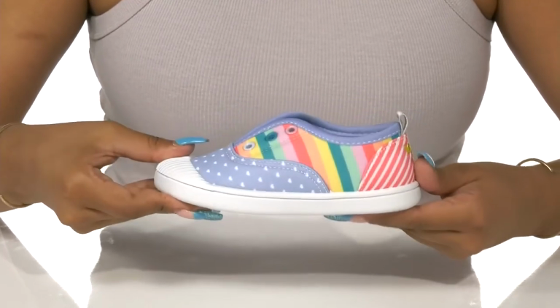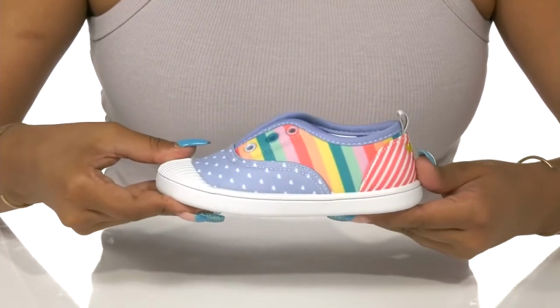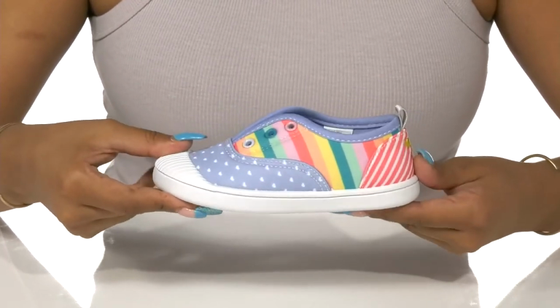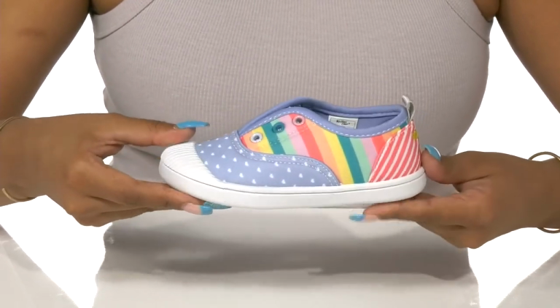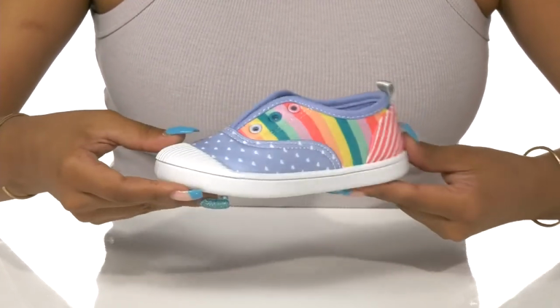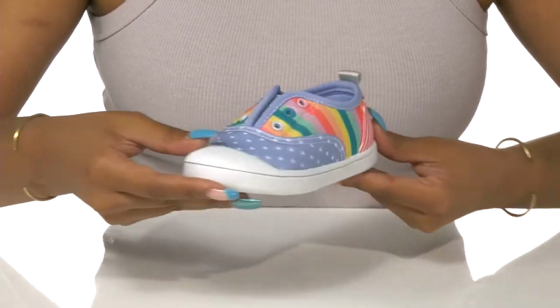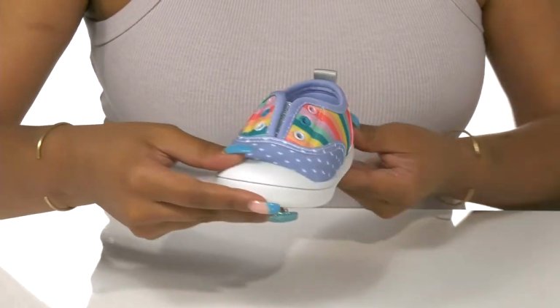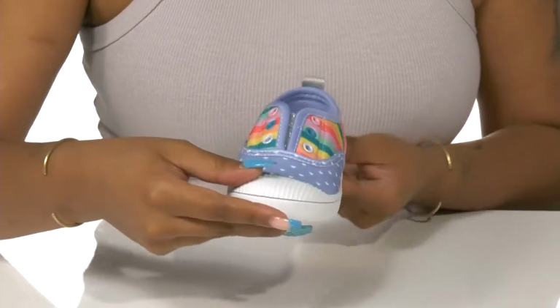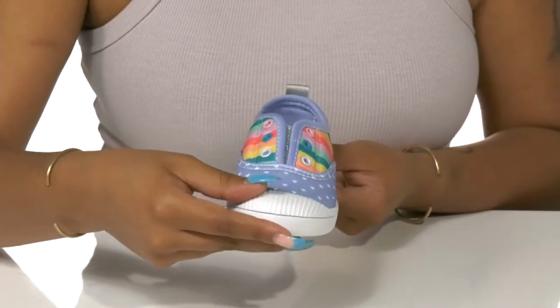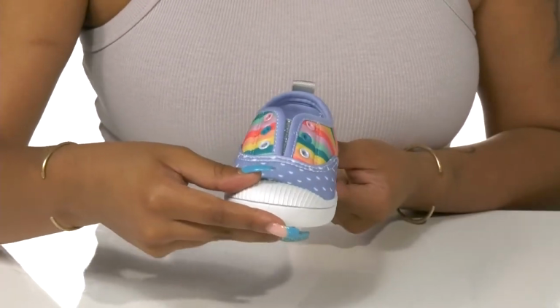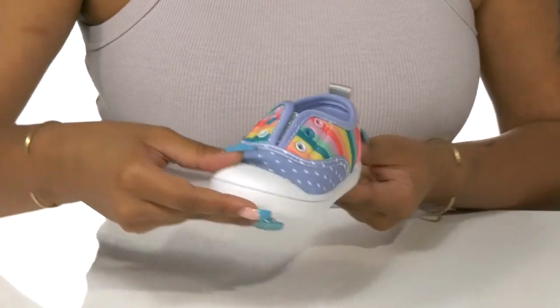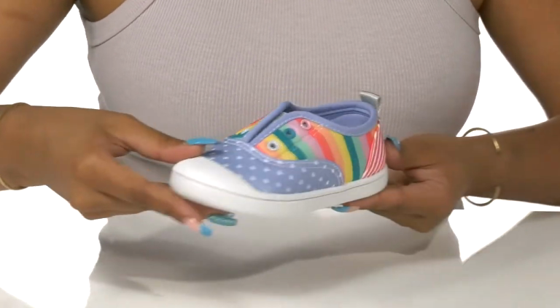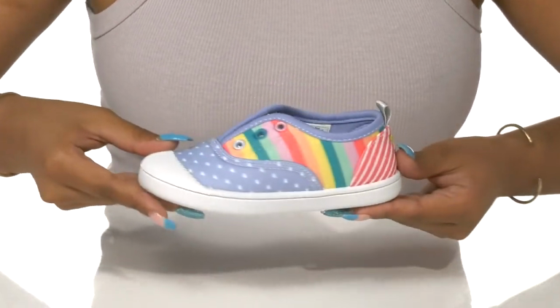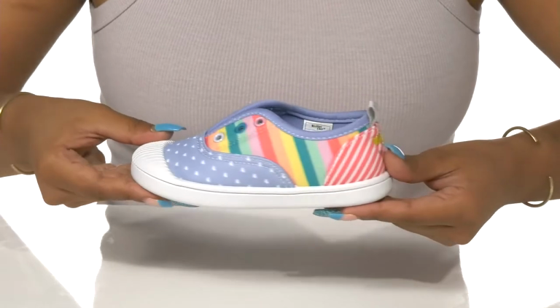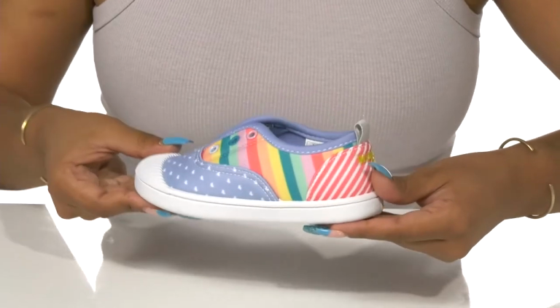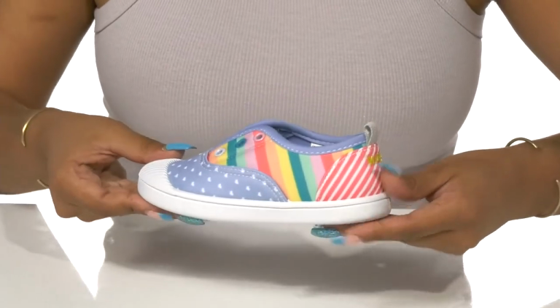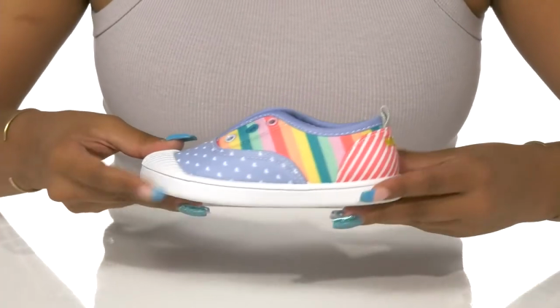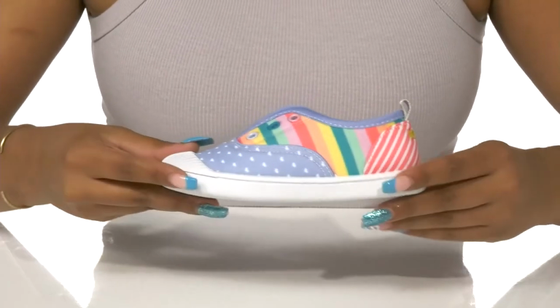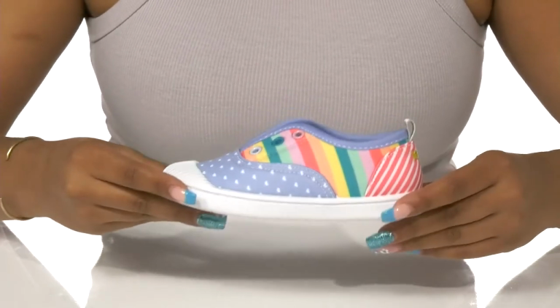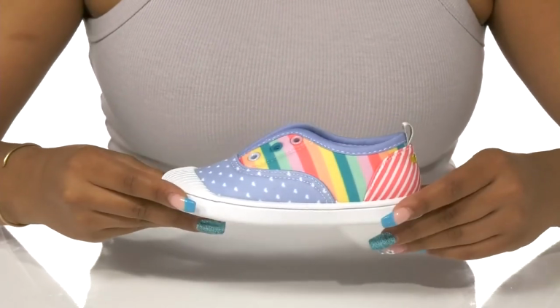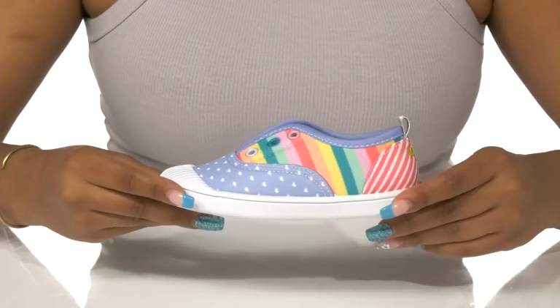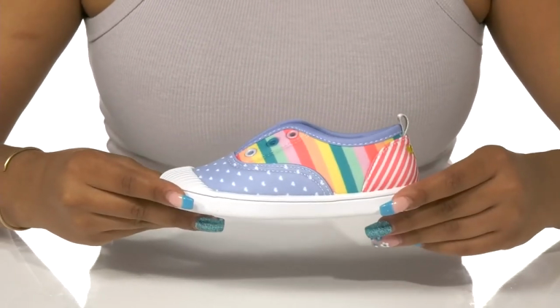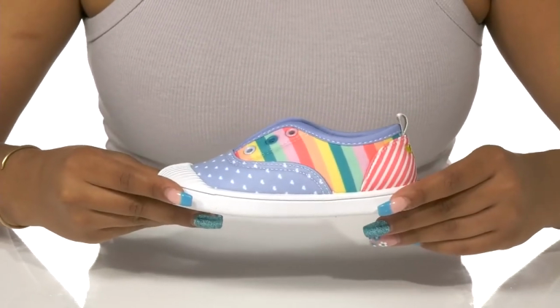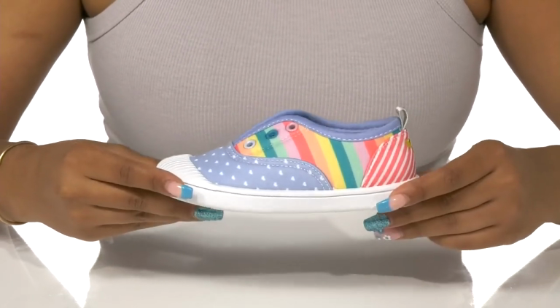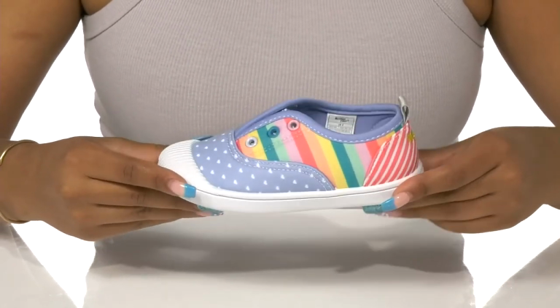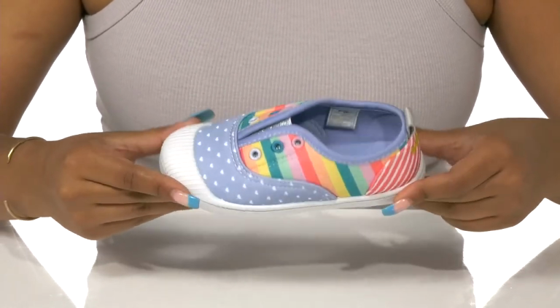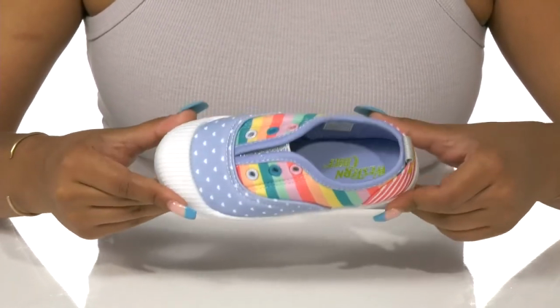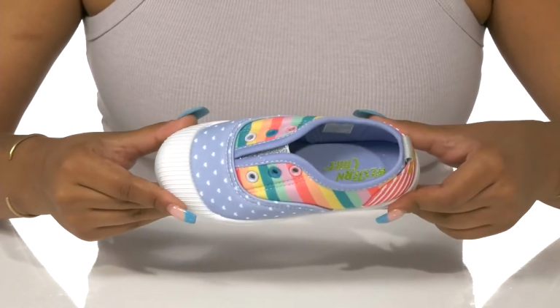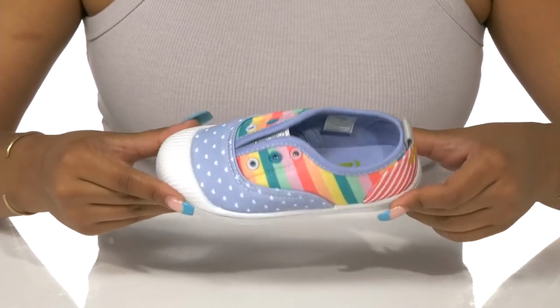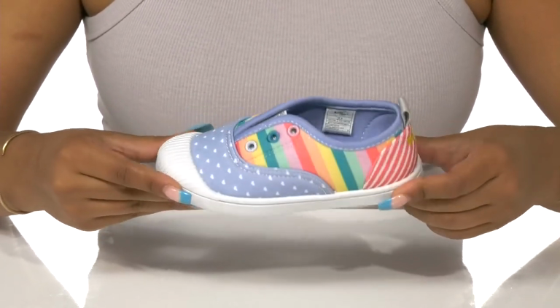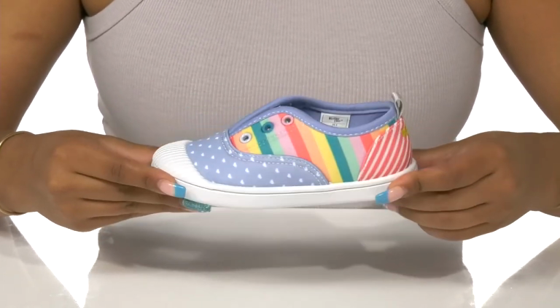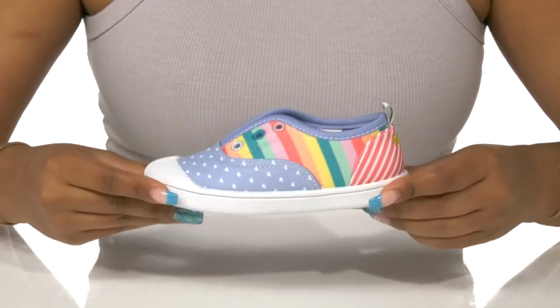Your child can run around keeping it chic, cute and adorable this season in these comfy shoes.